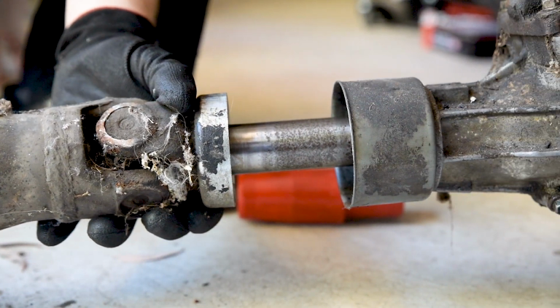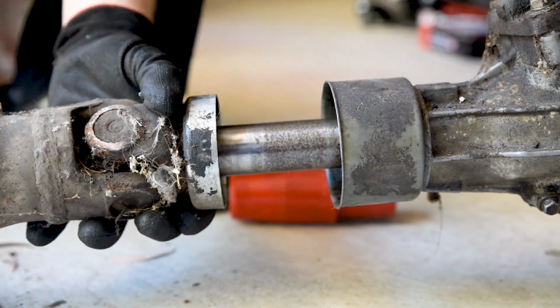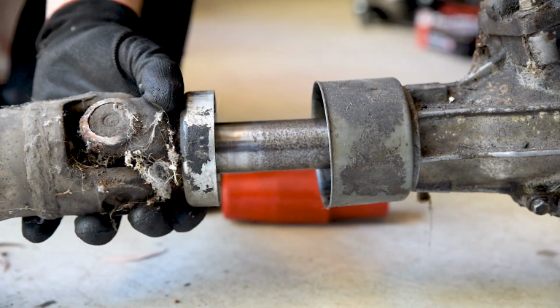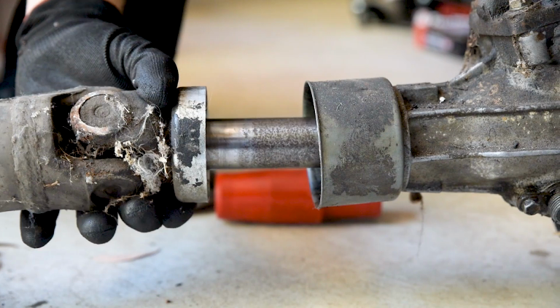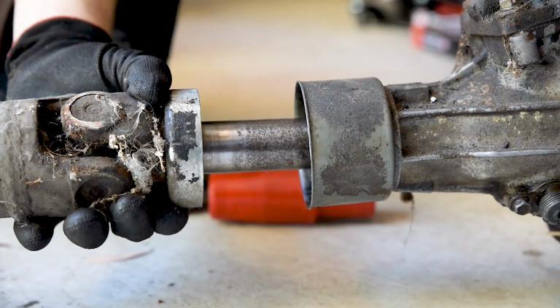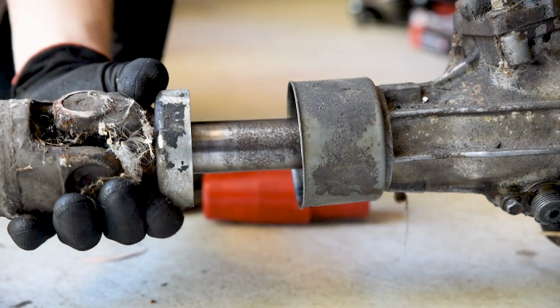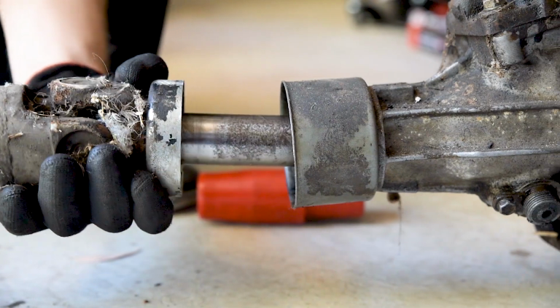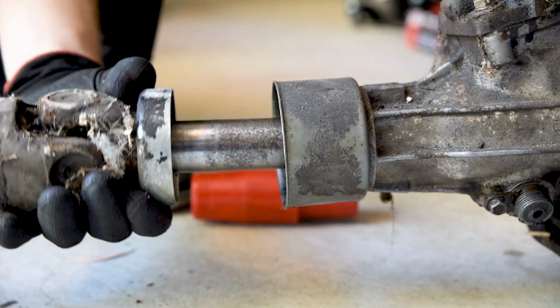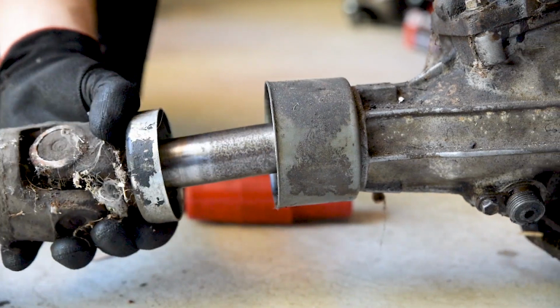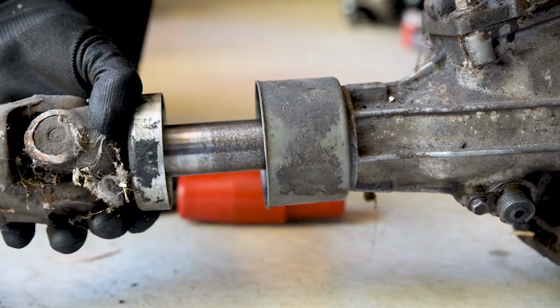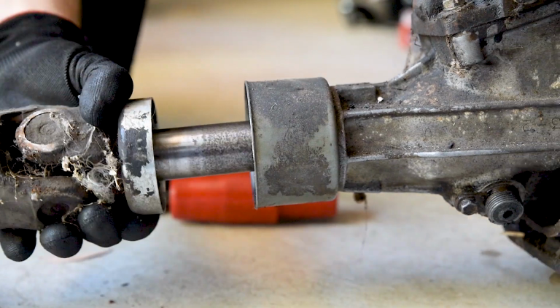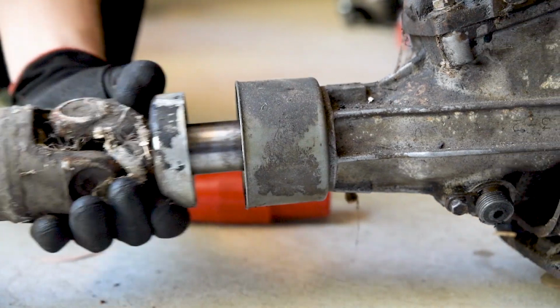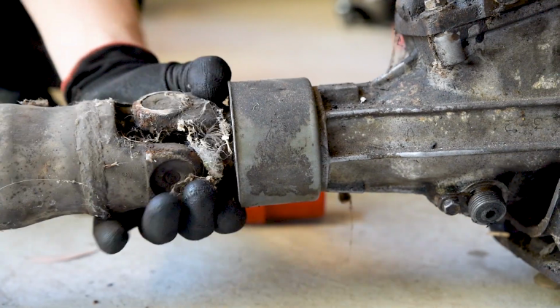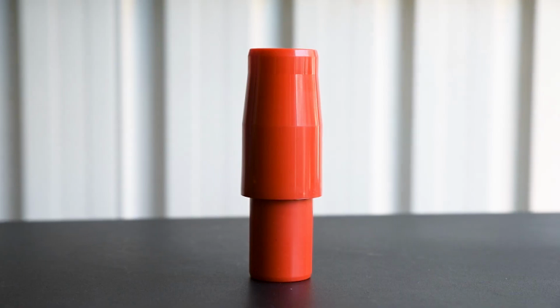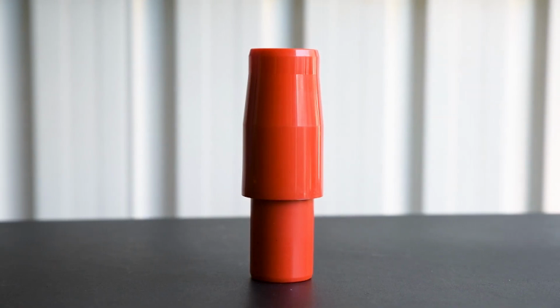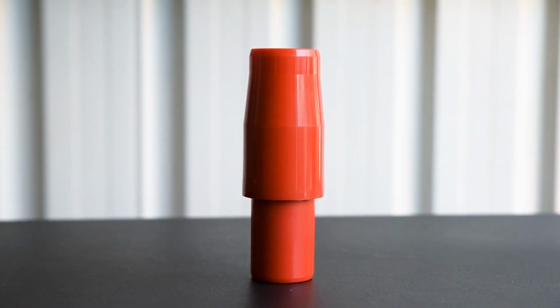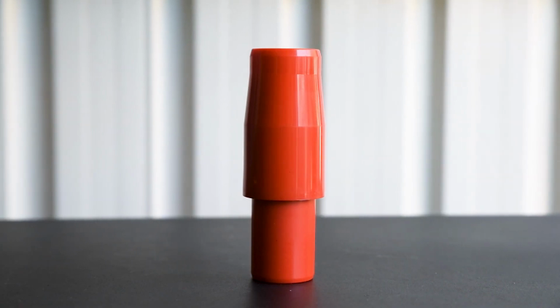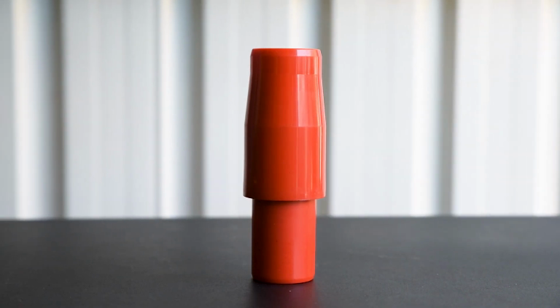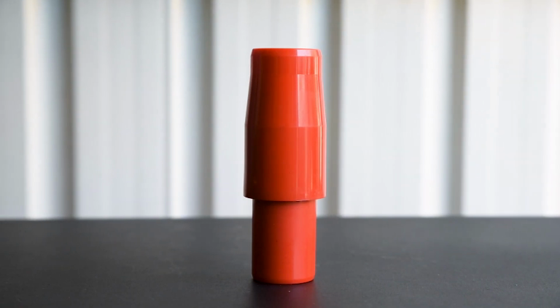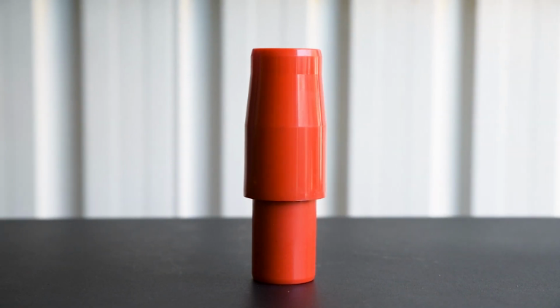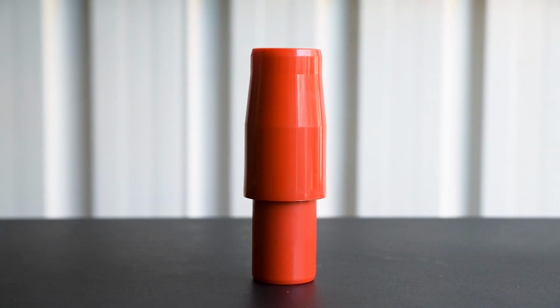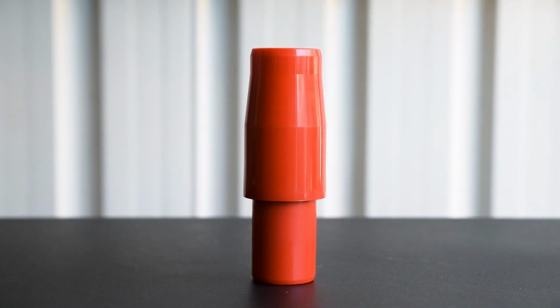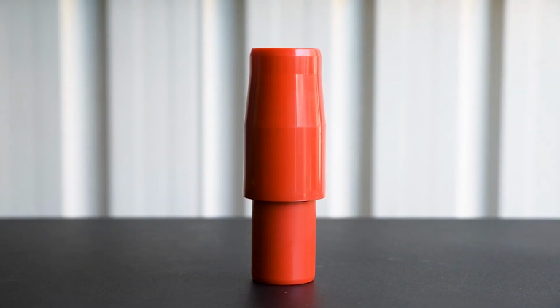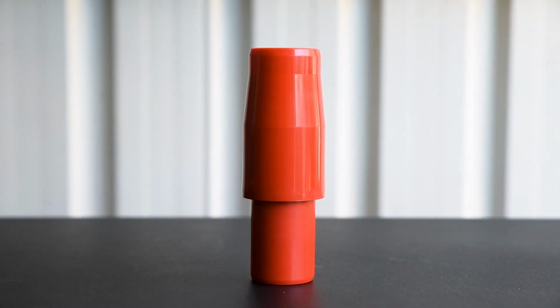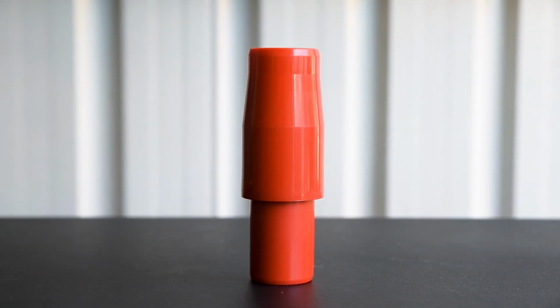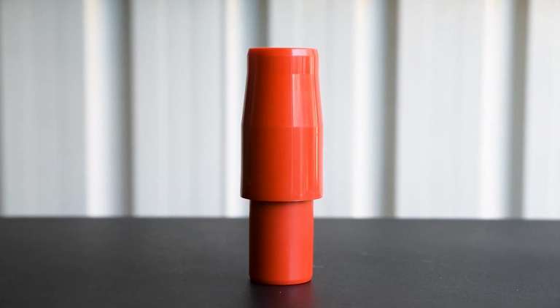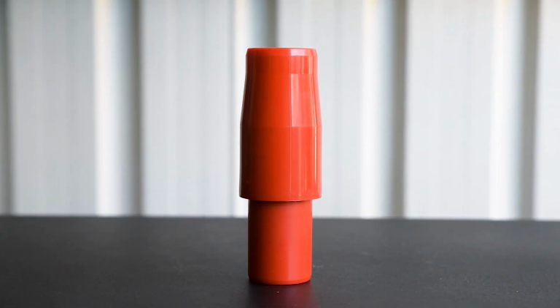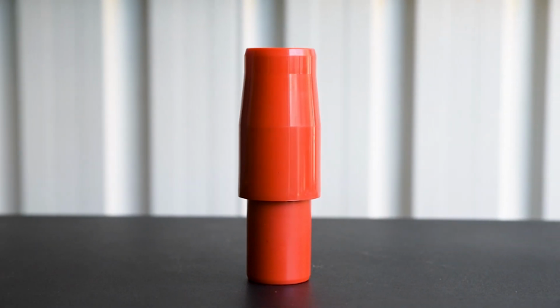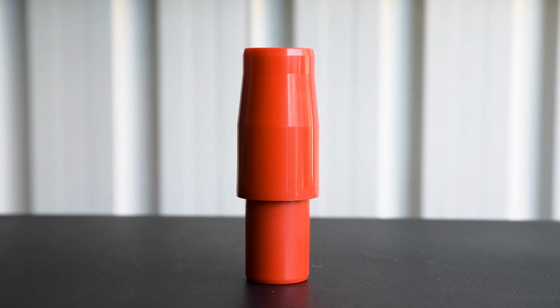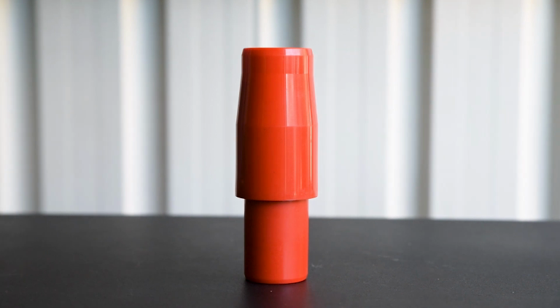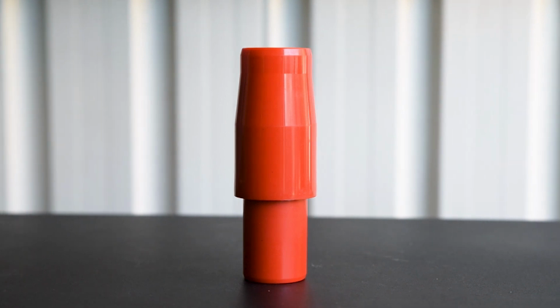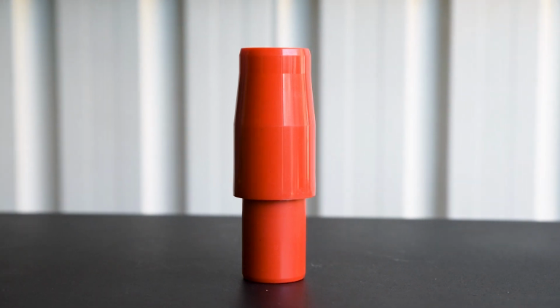It sure beats blocking the flow with your hand. Have a ToolPro gearbox stop-off tool ready and avoid the mess.